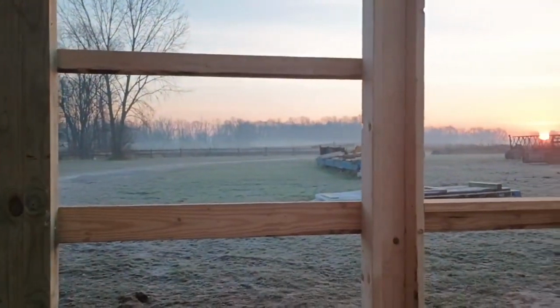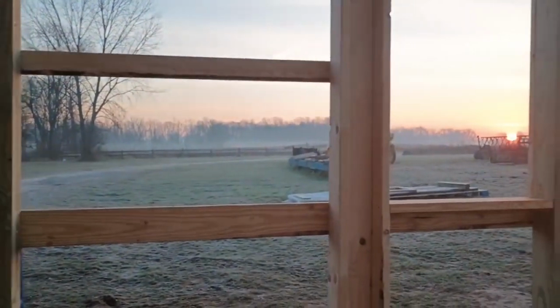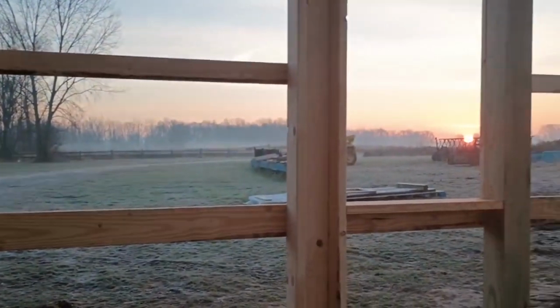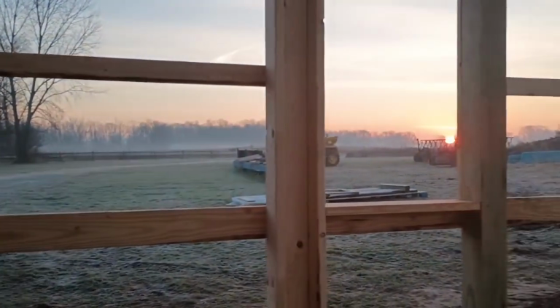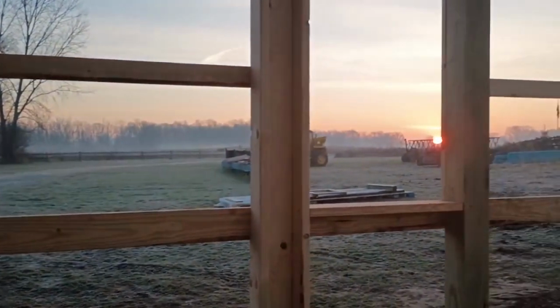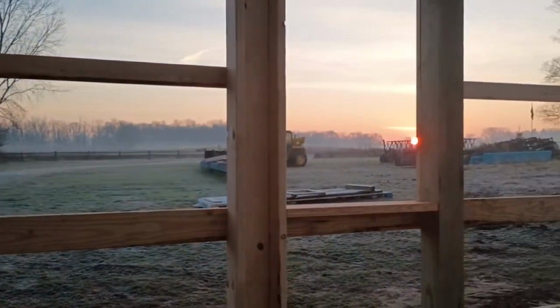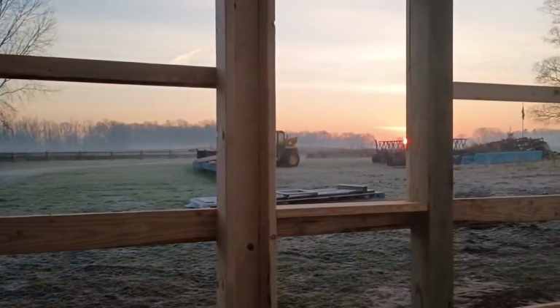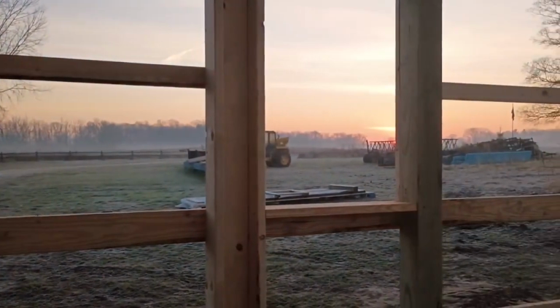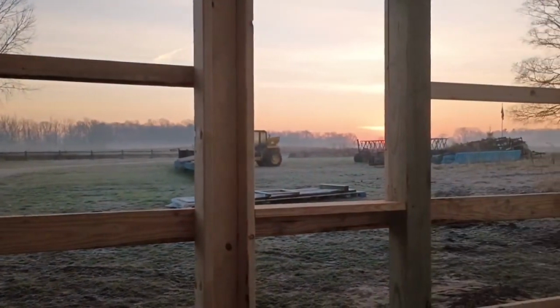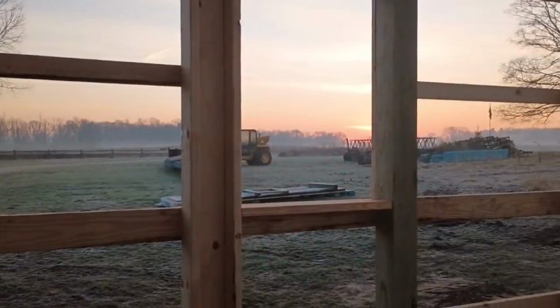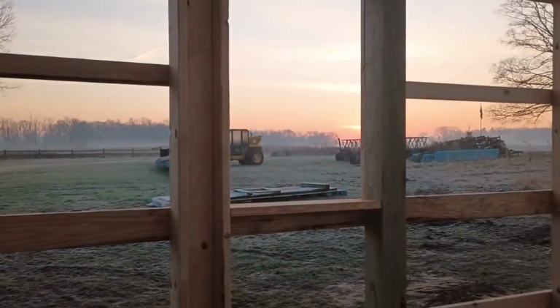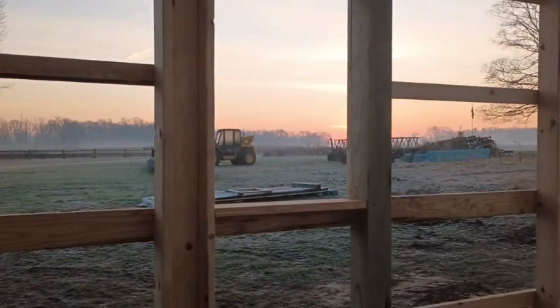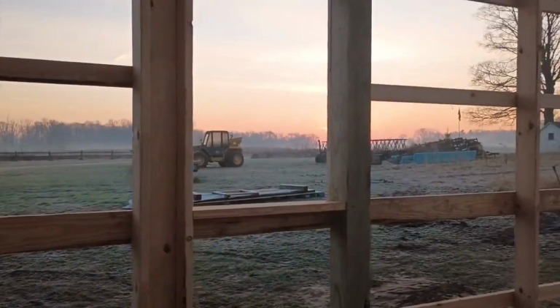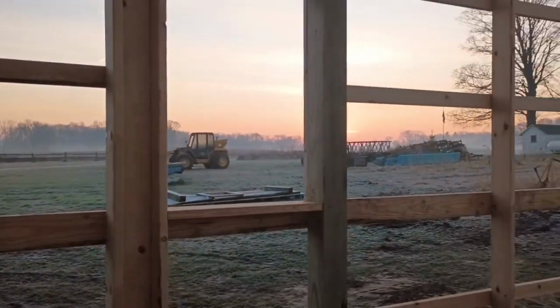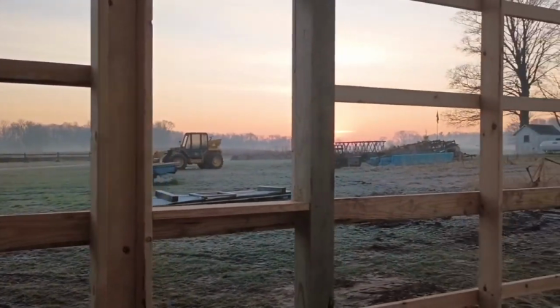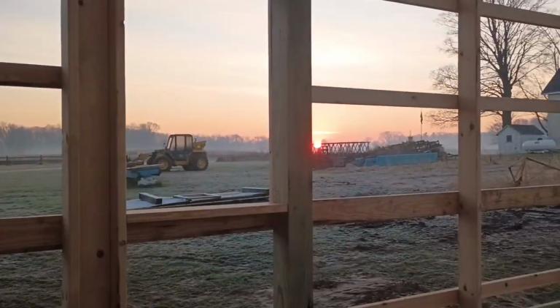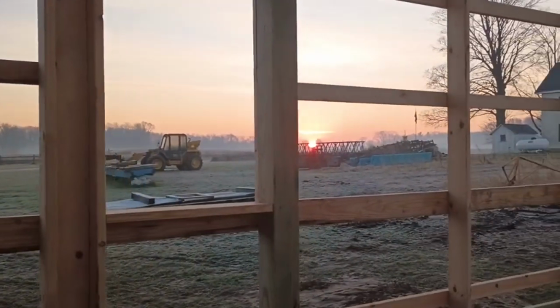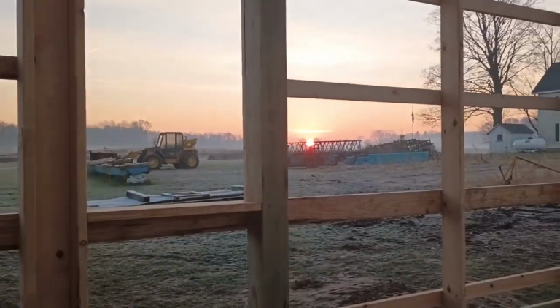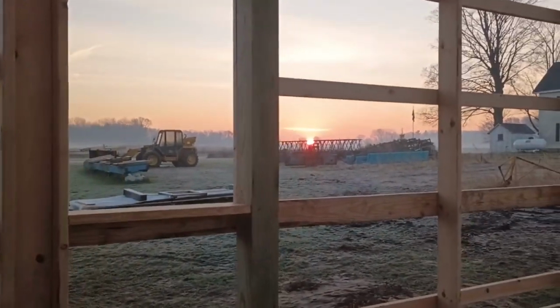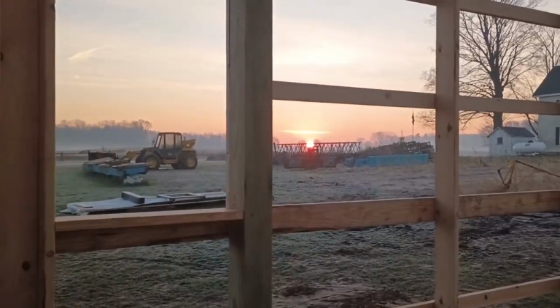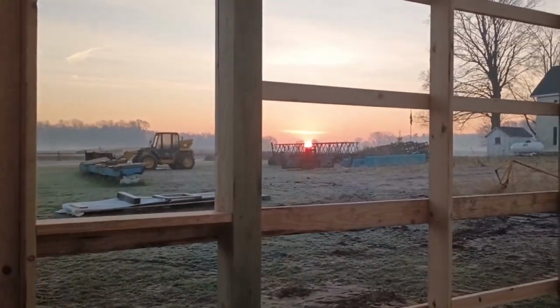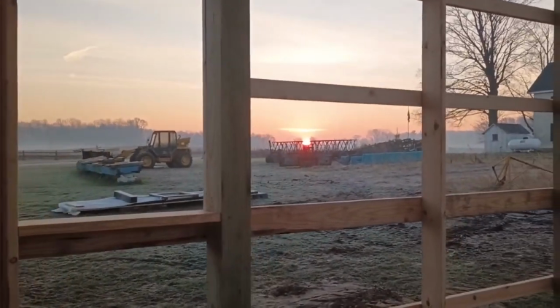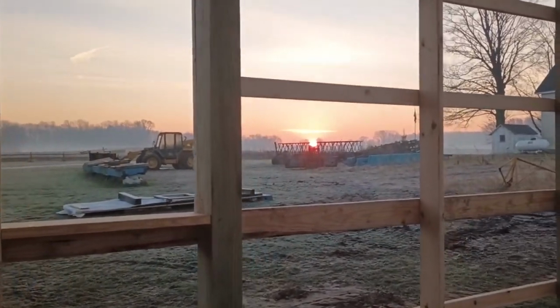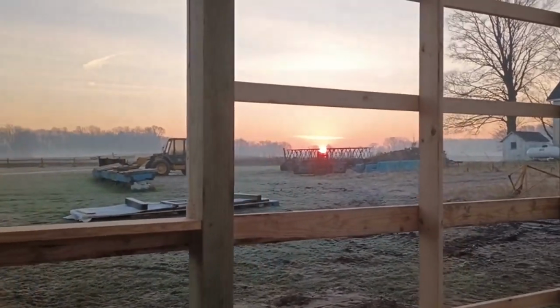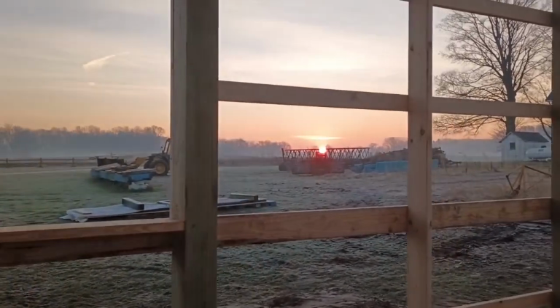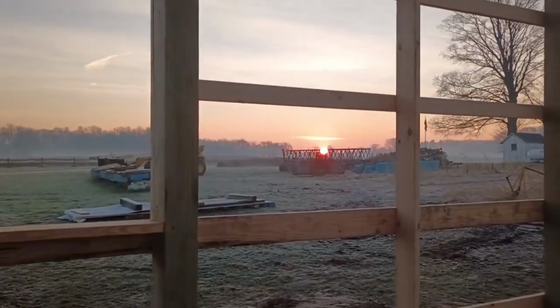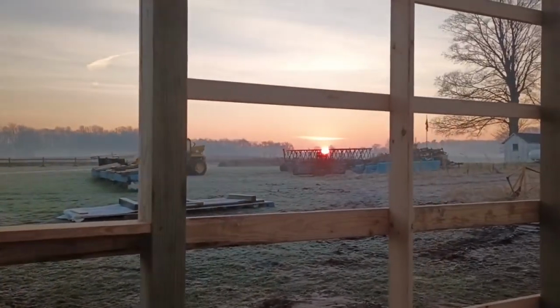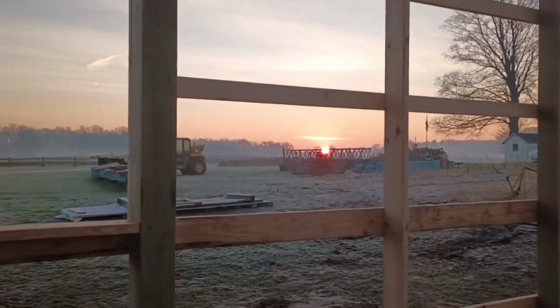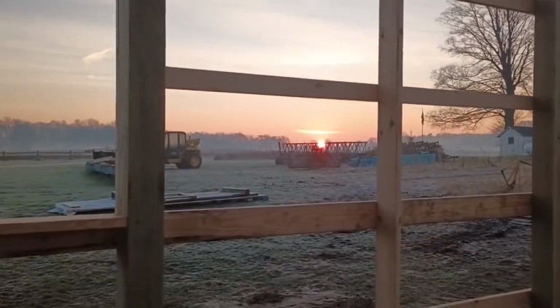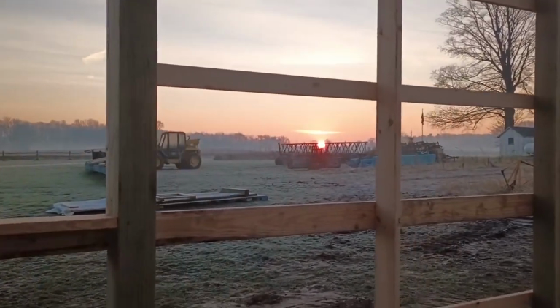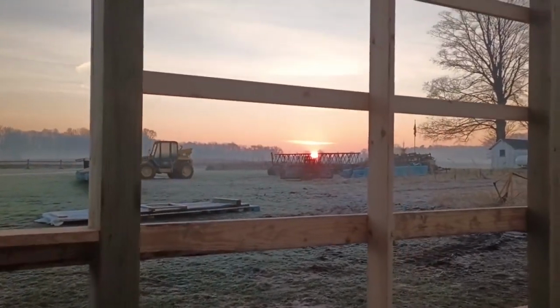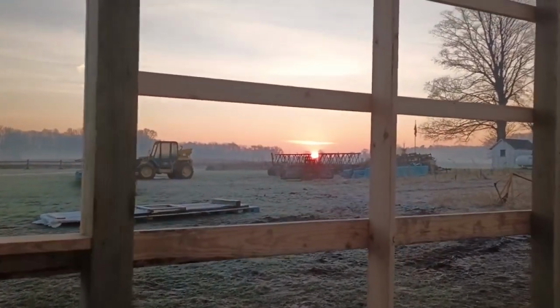Well, I better get to work. Daylight is burning. Thanks for watching.